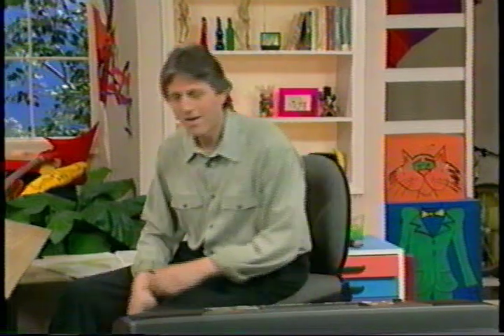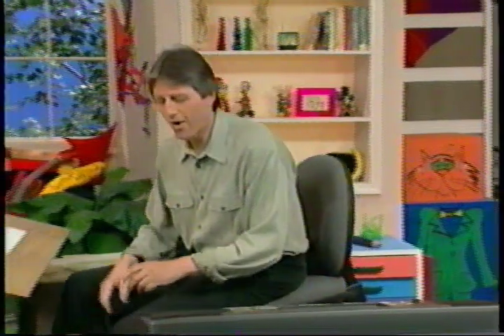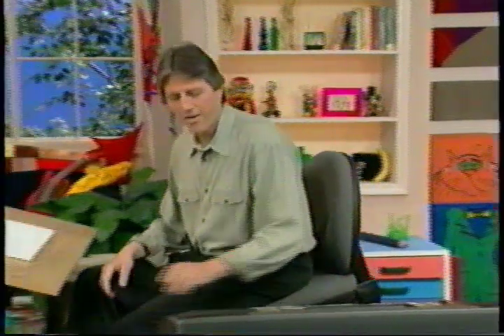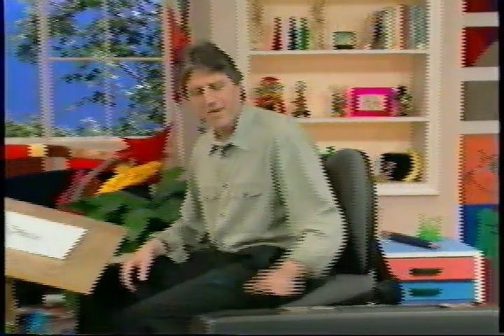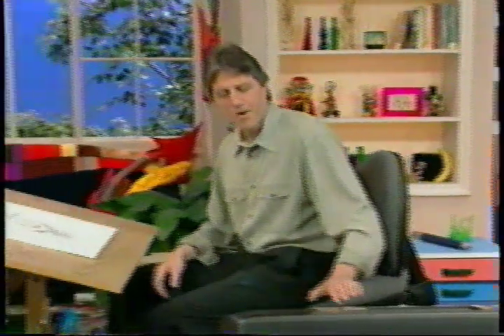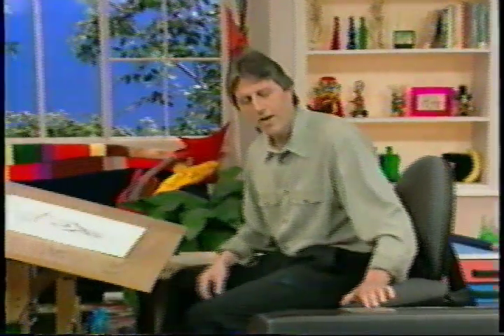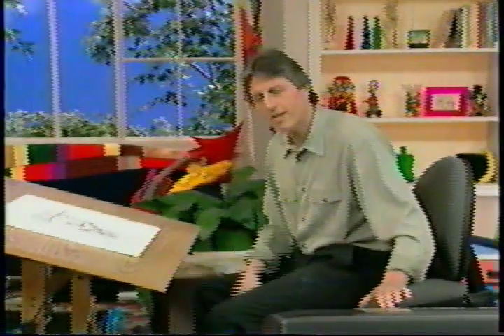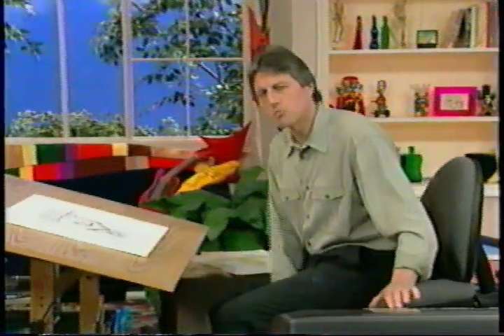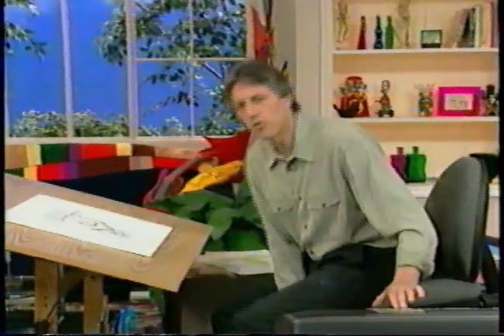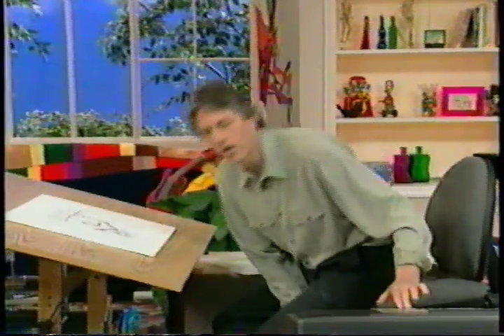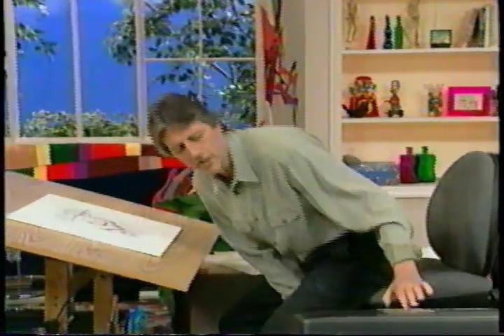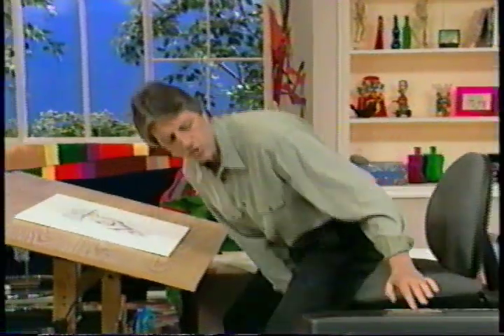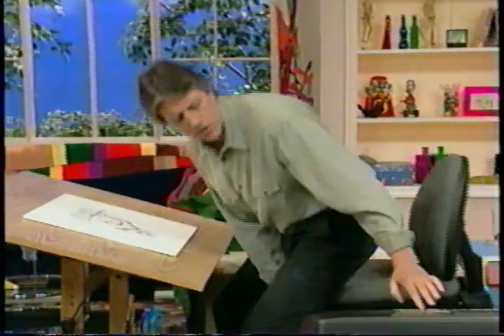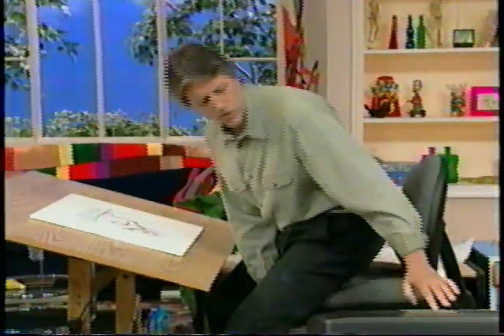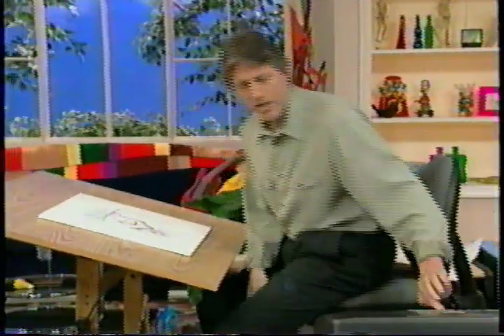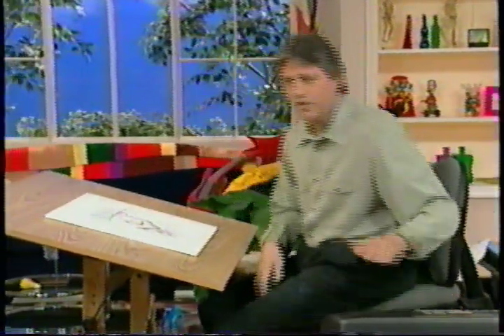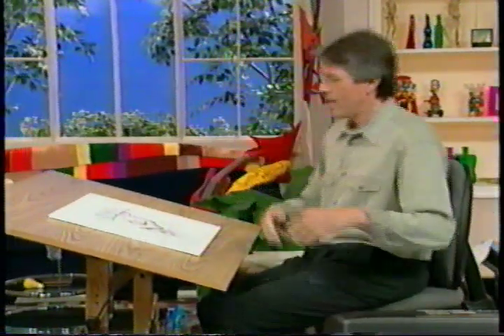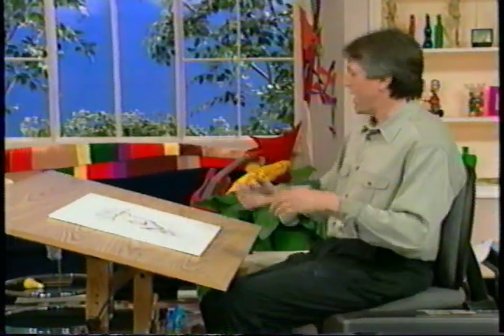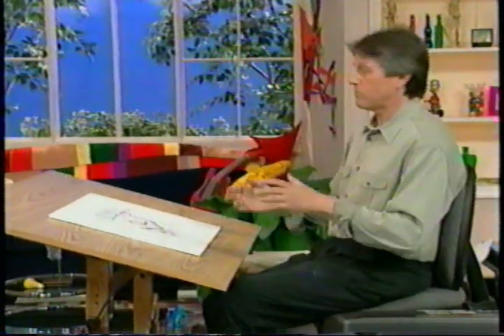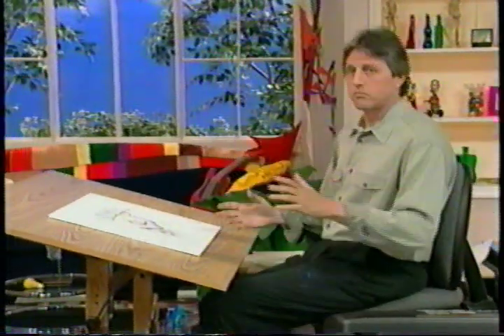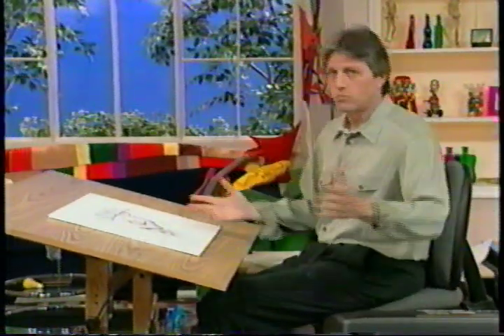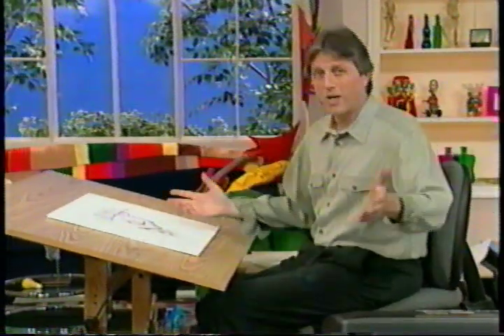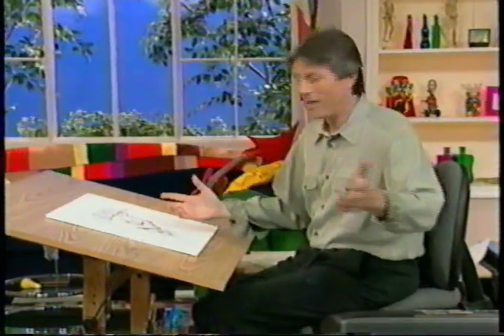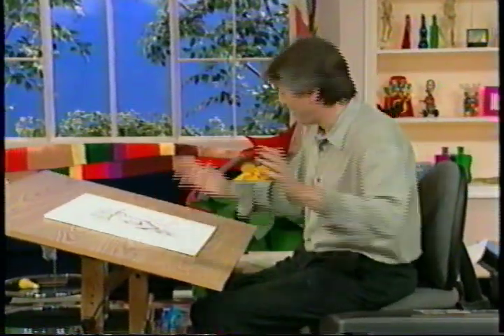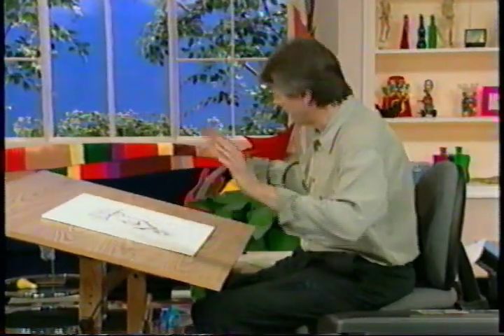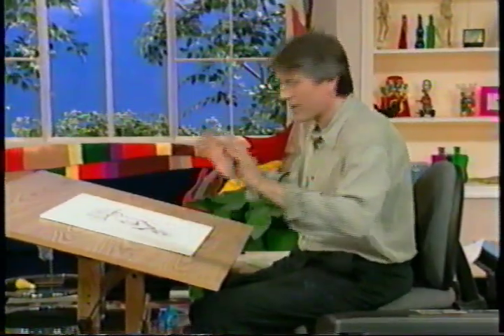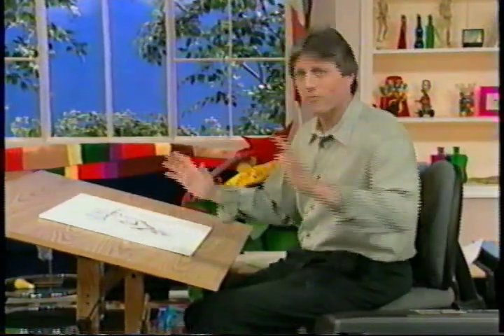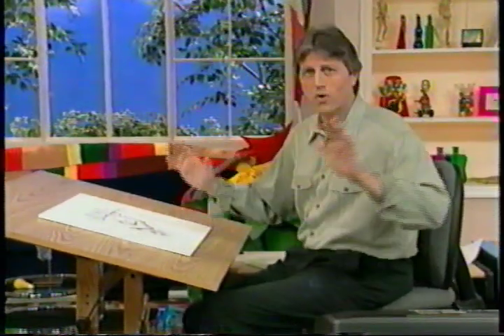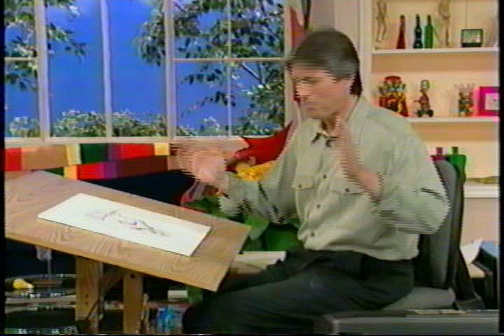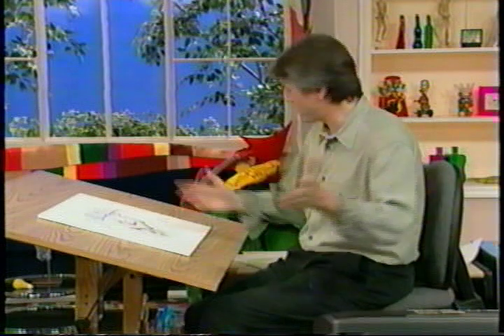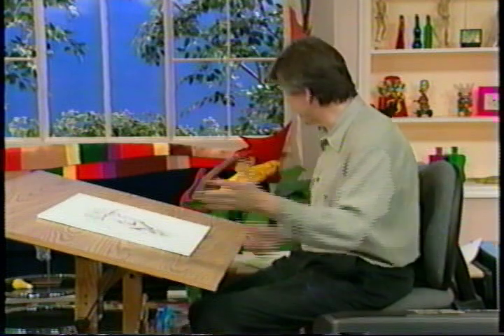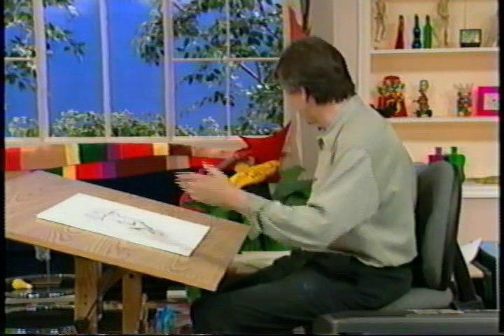All right. Ready? Let's move on and let's do another sketch. And wait a minute — it's time for the pun of the day.